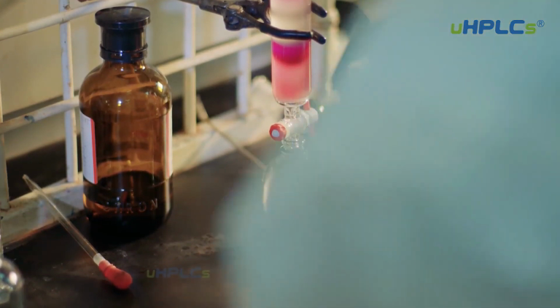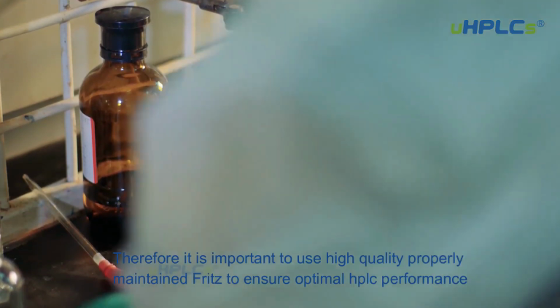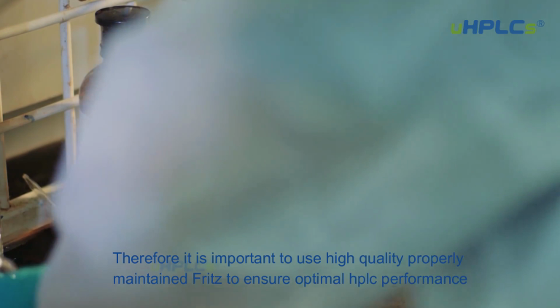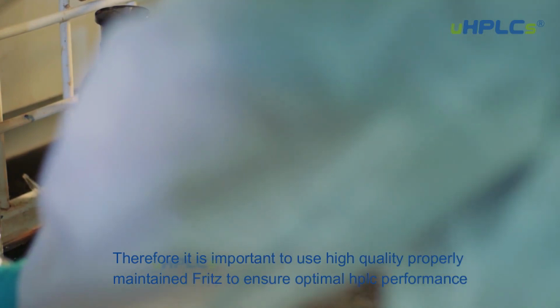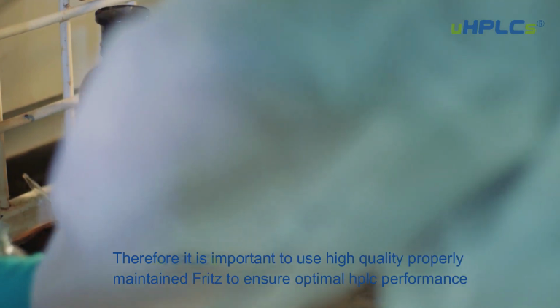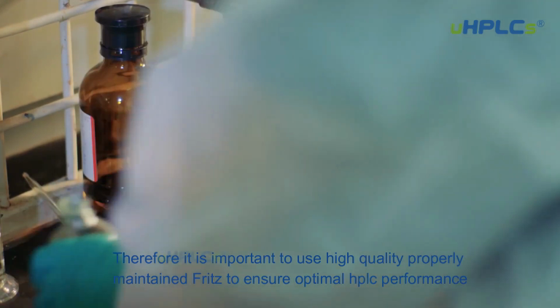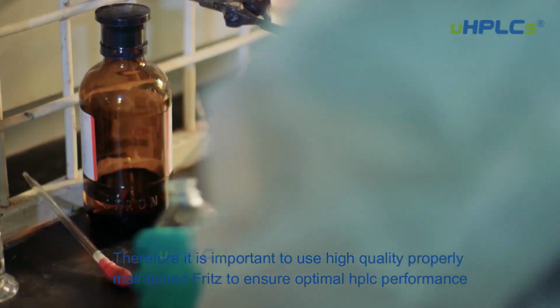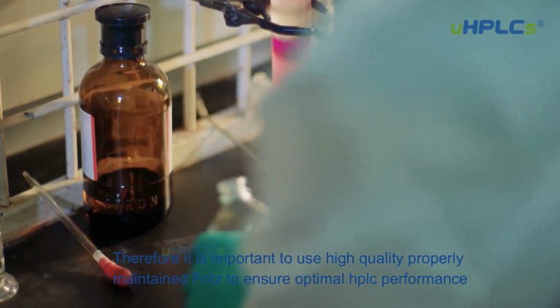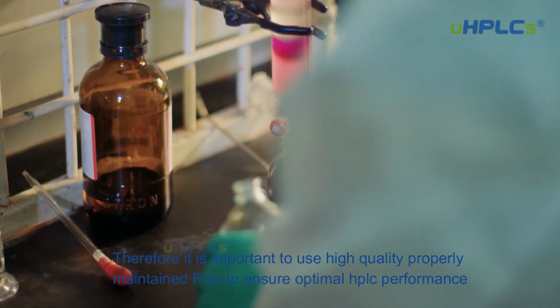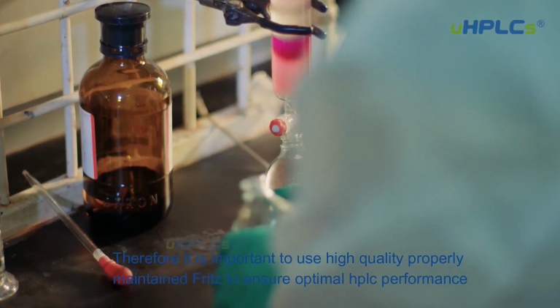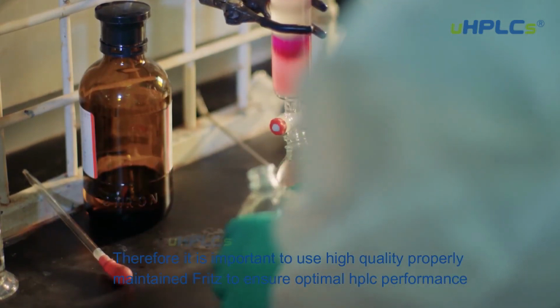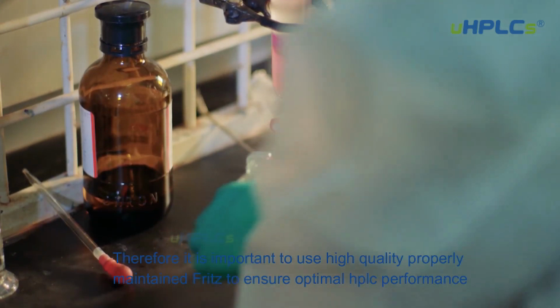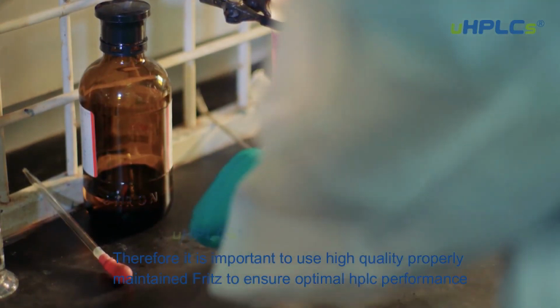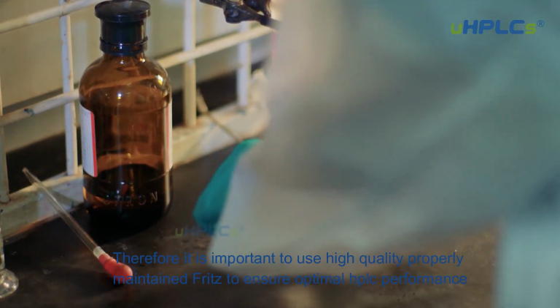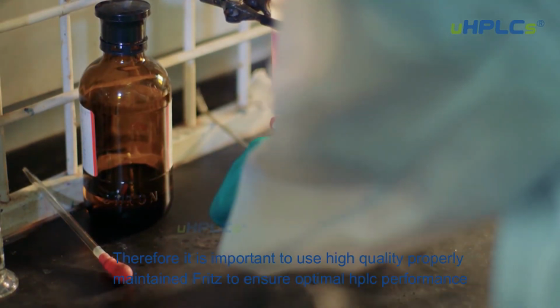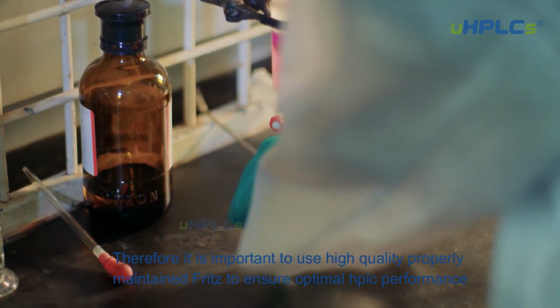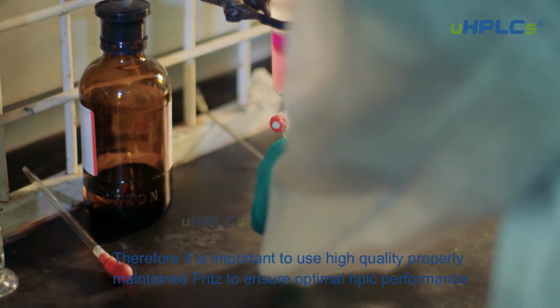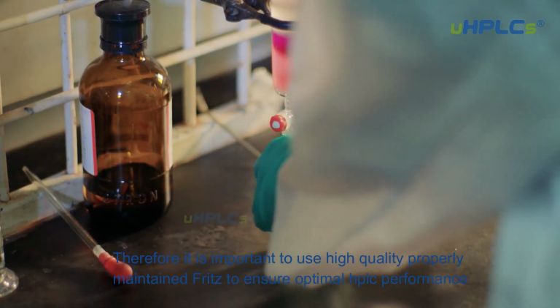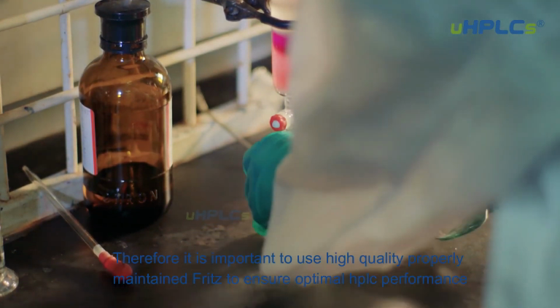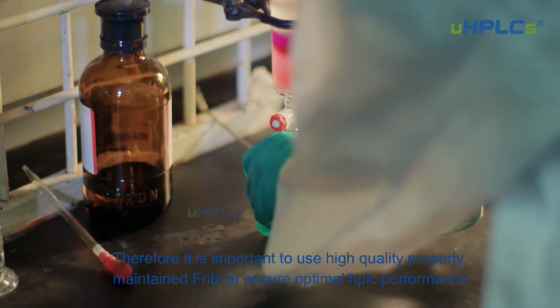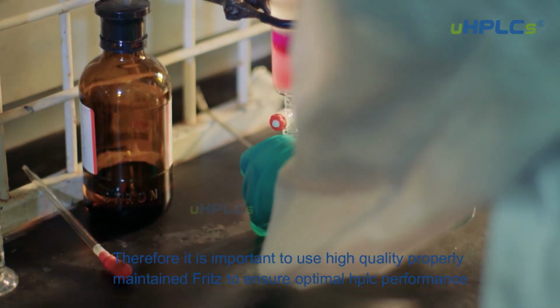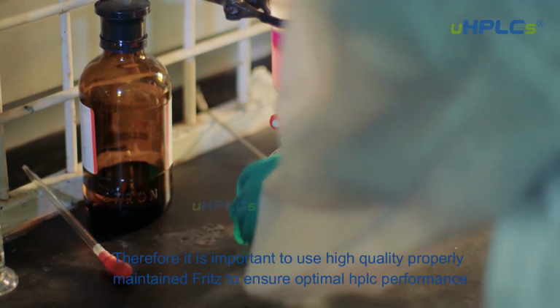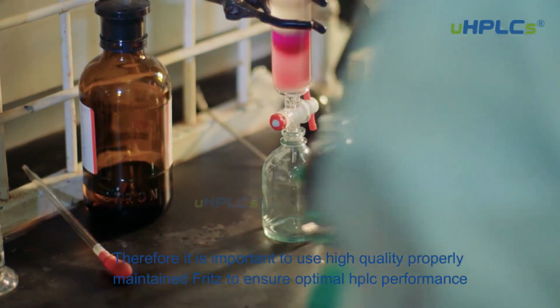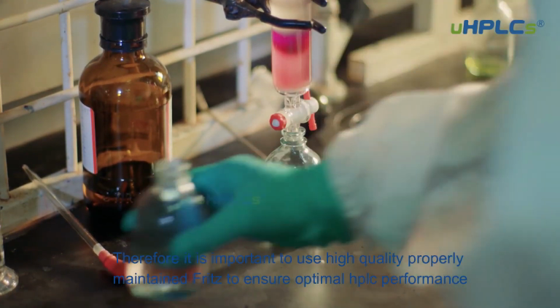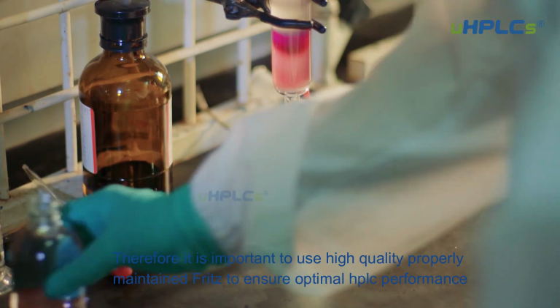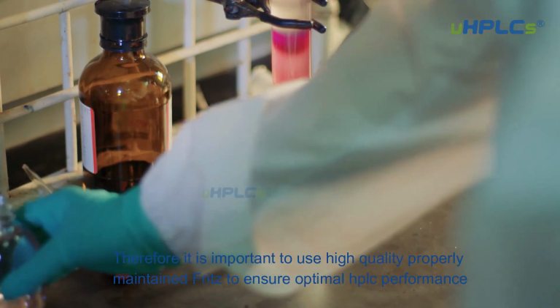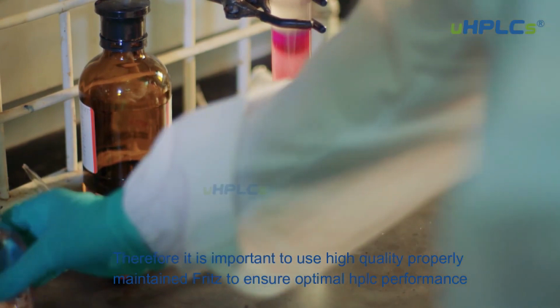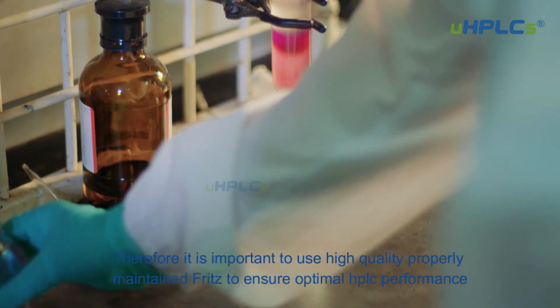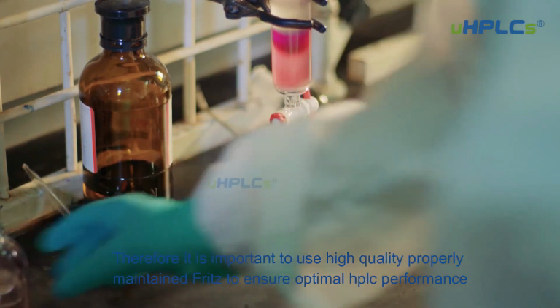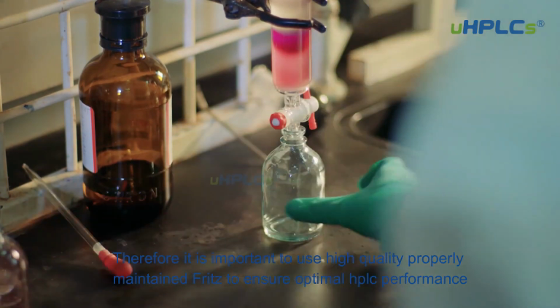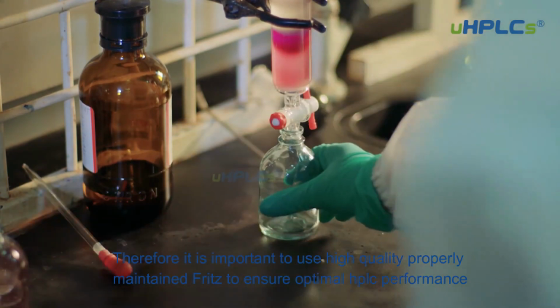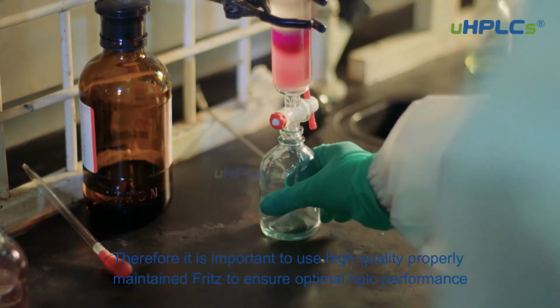Therefore, it is important to use high-quality, properly maintained frits to ensure optimal HPLC performance.